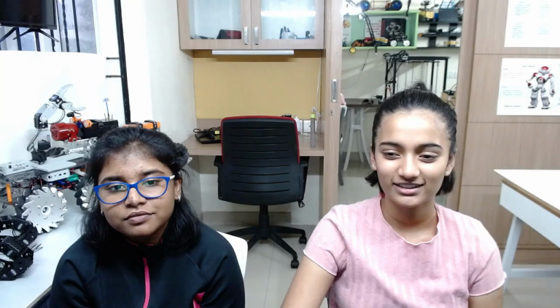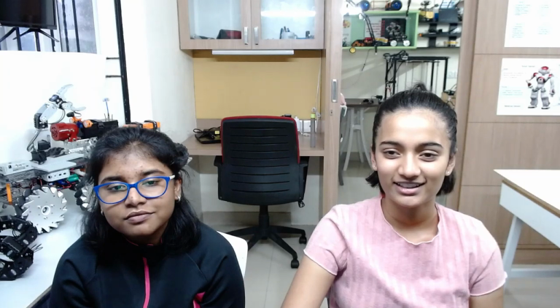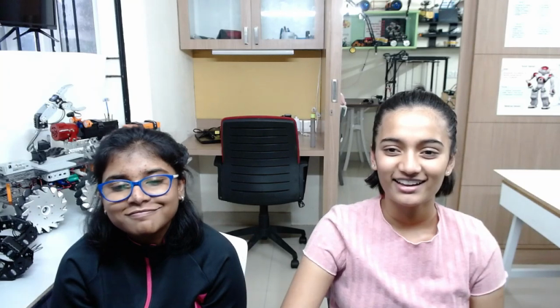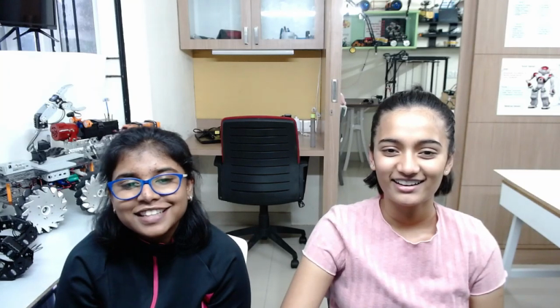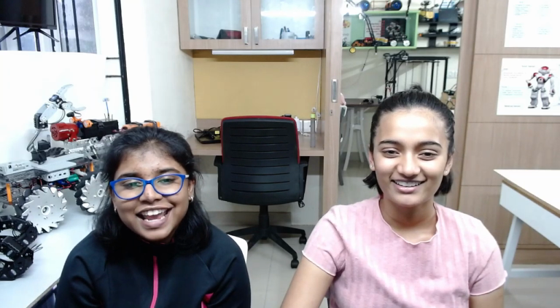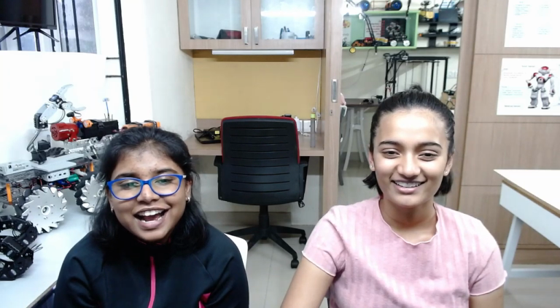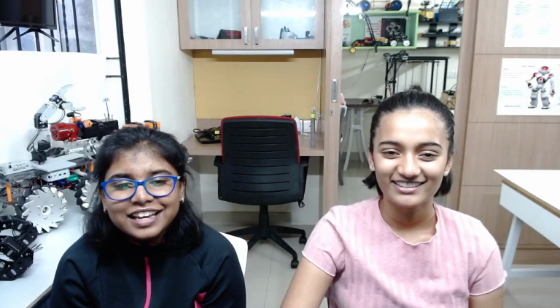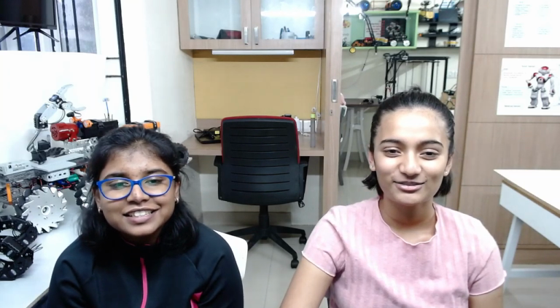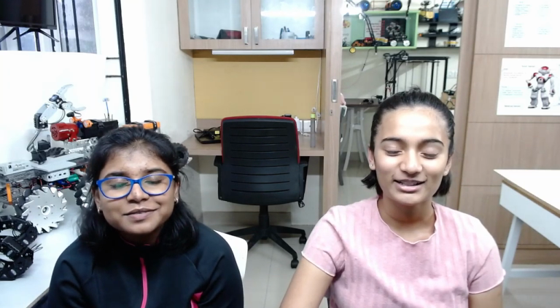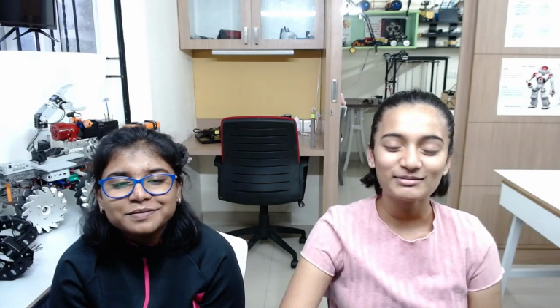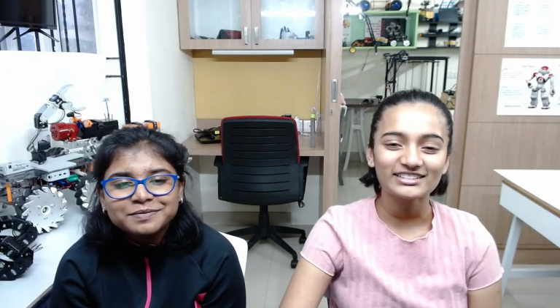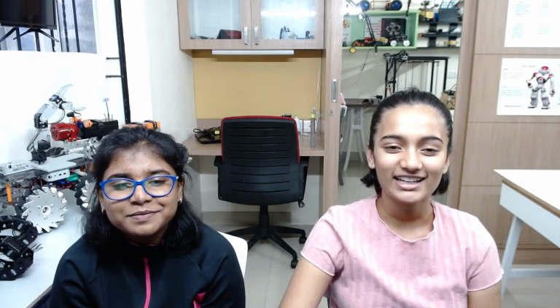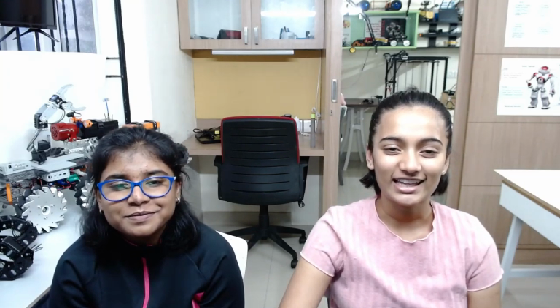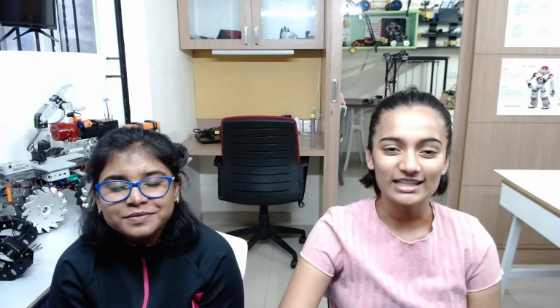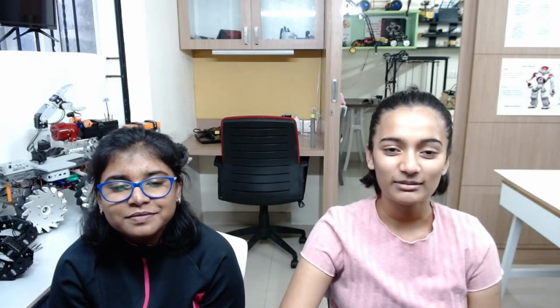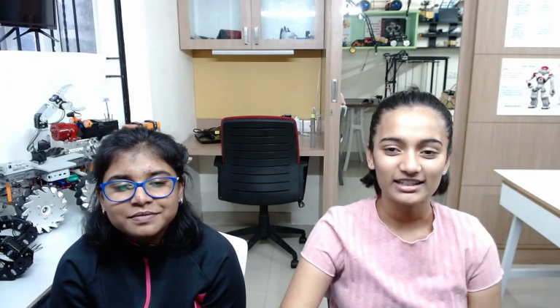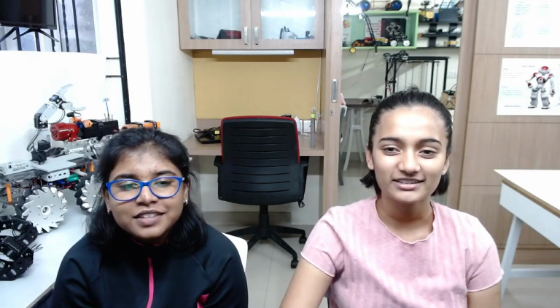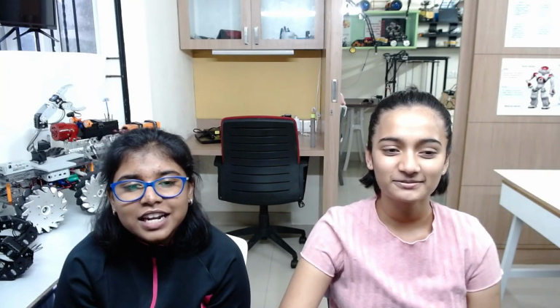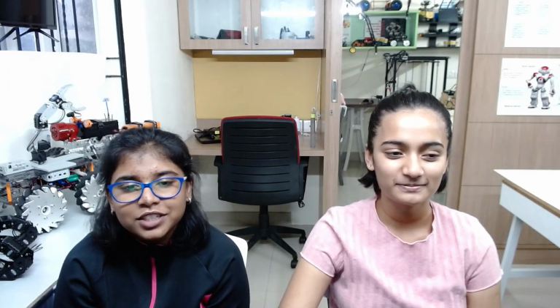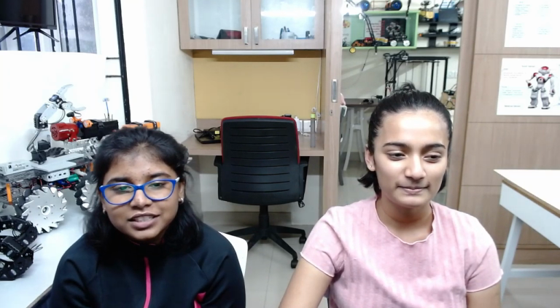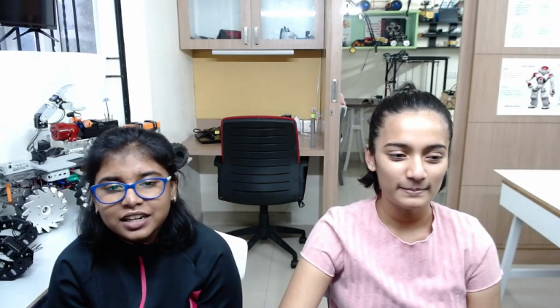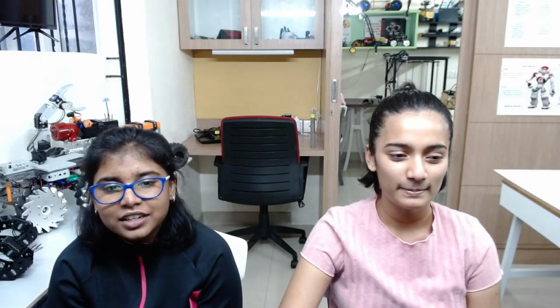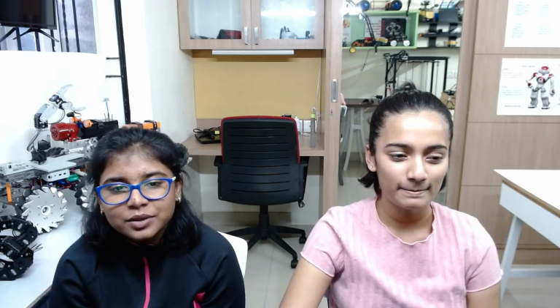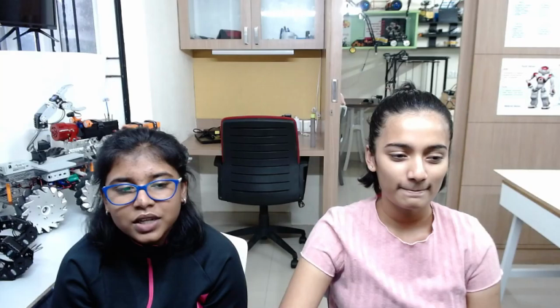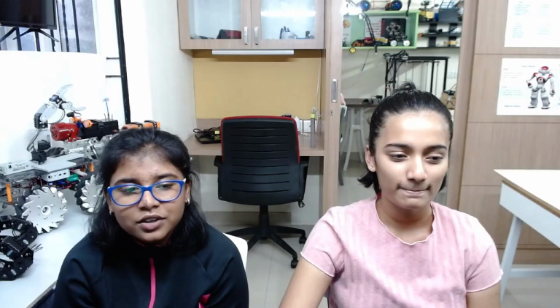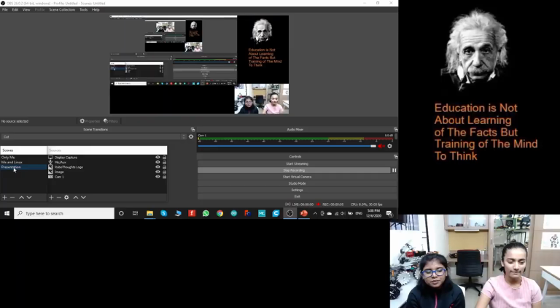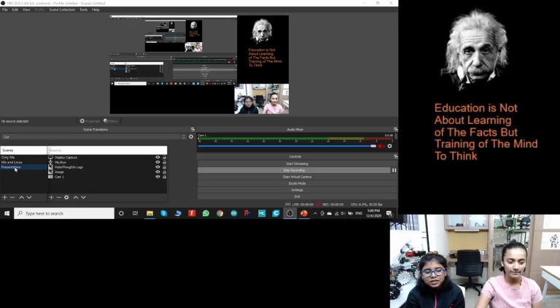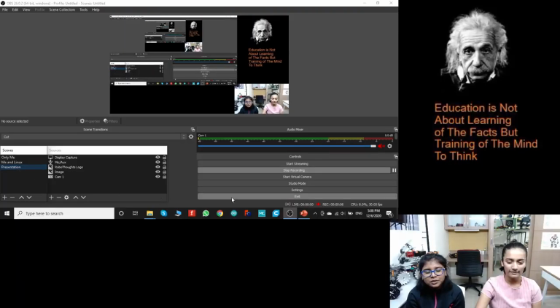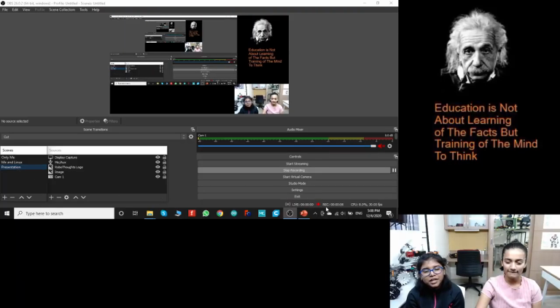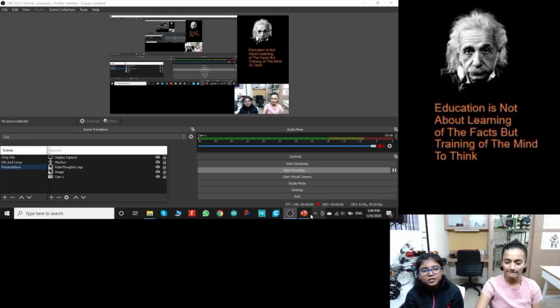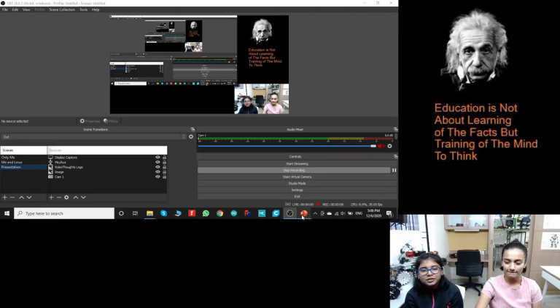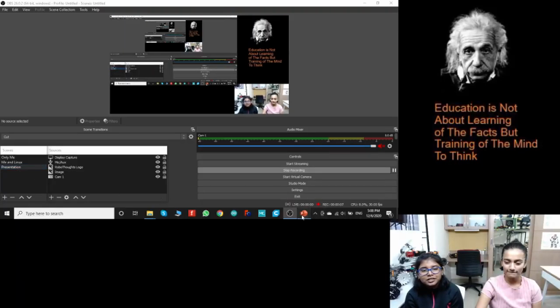Hey guys! Welcome back to Tech Hacks. I'm Lekha and I'm Trisha, and today we are gonna be learning about microcontrollers.